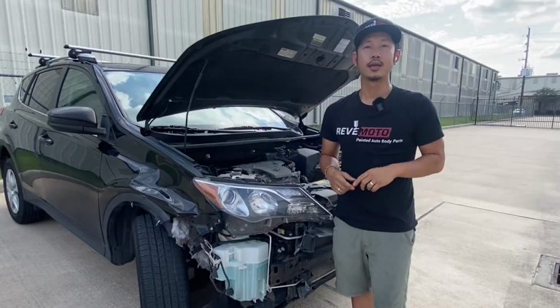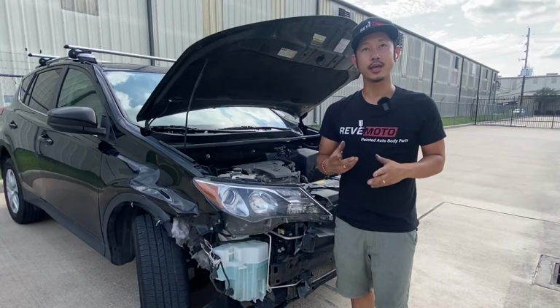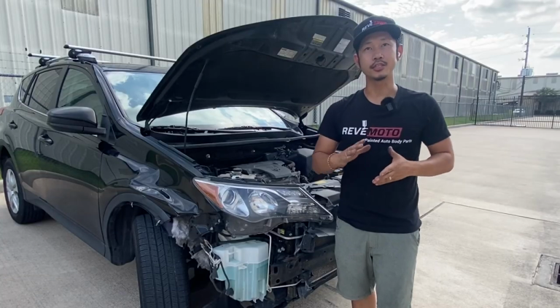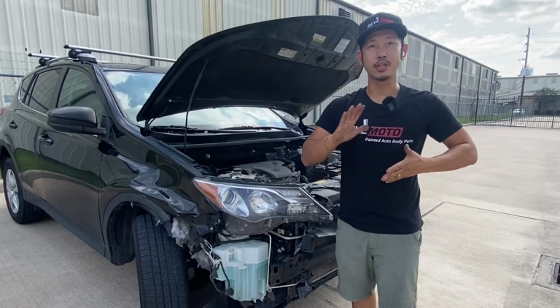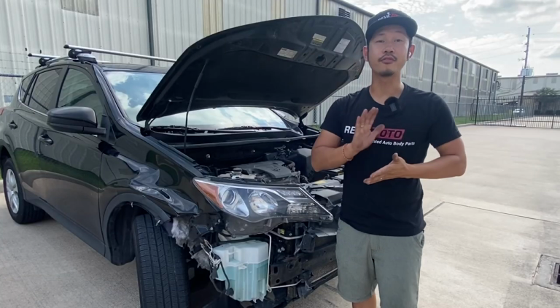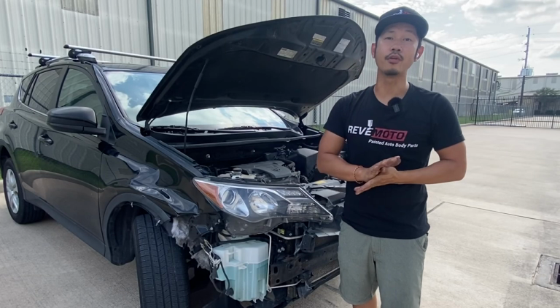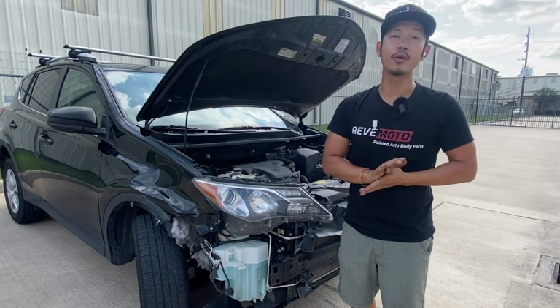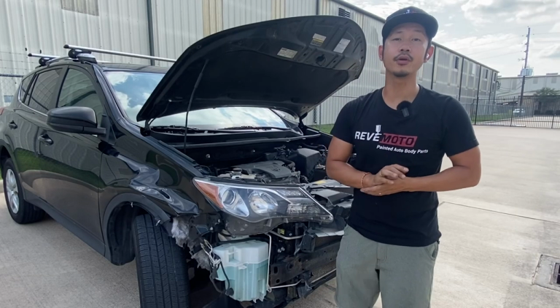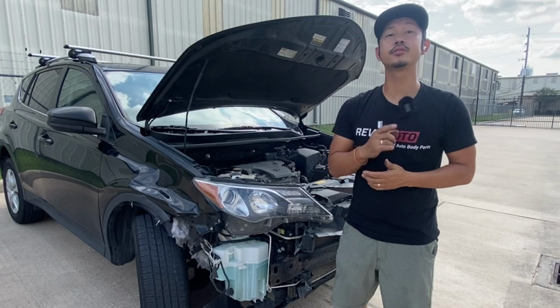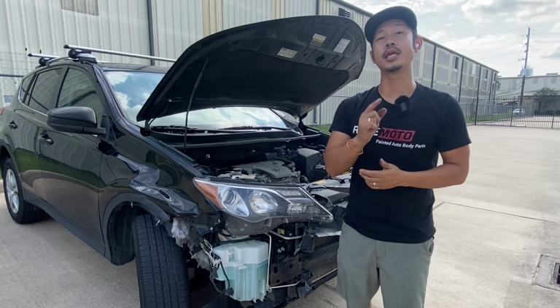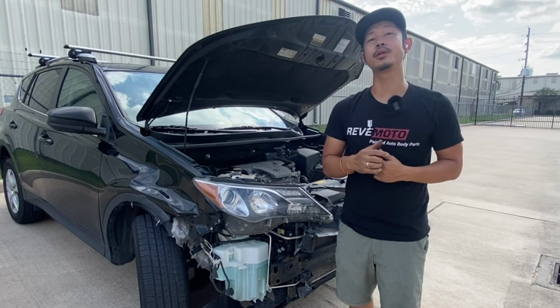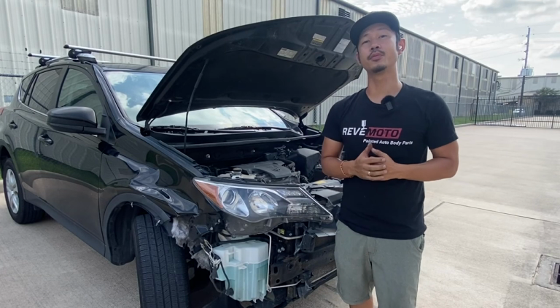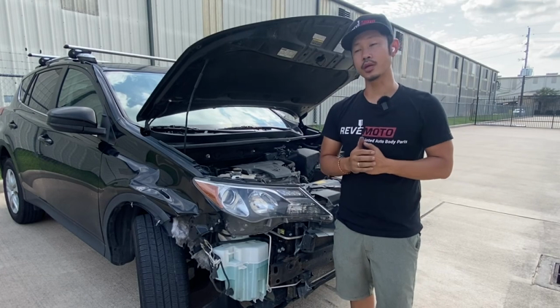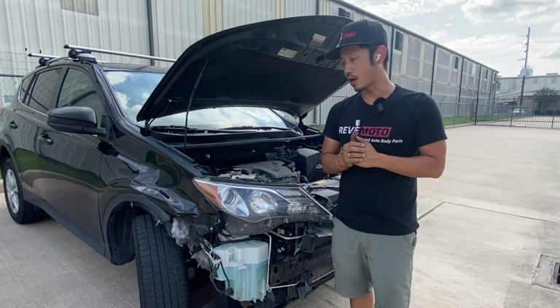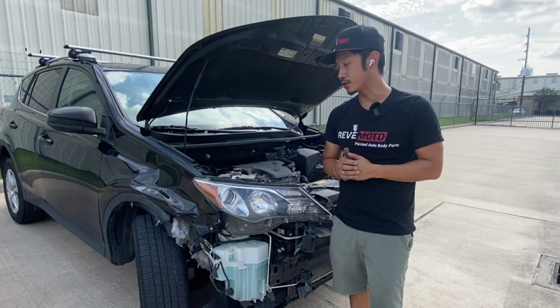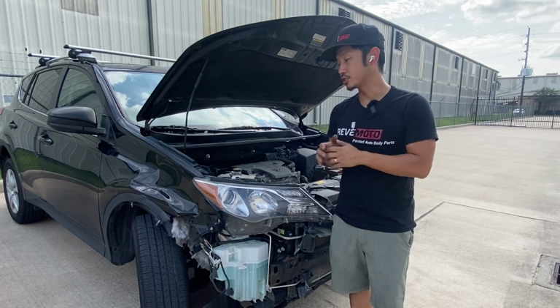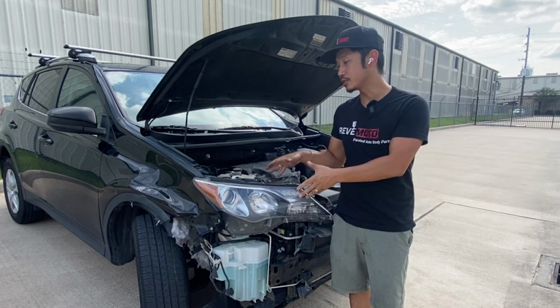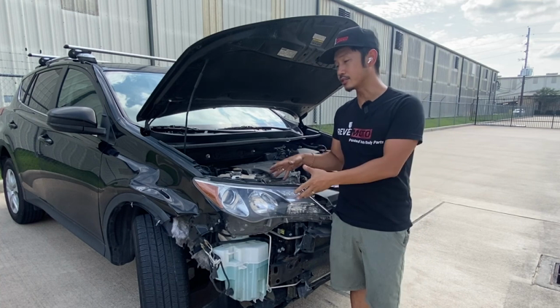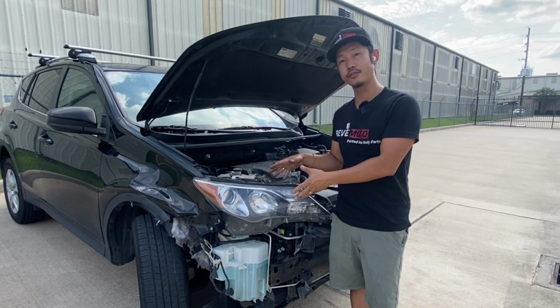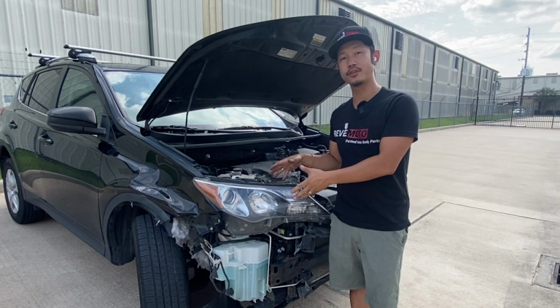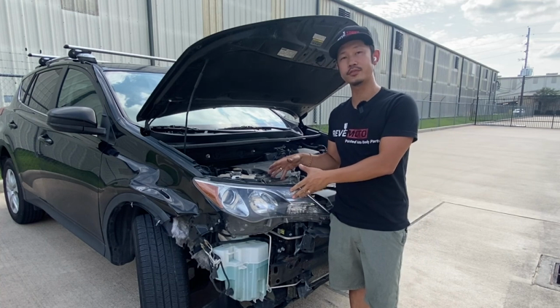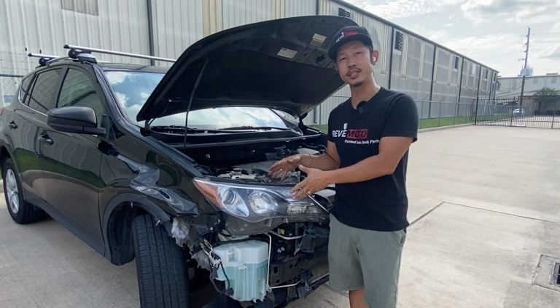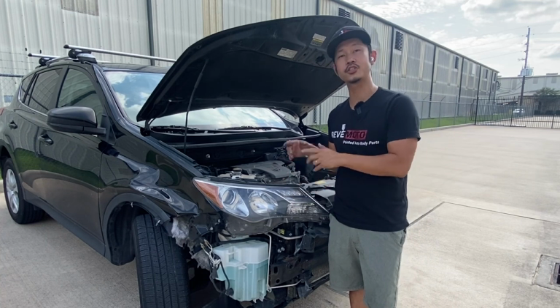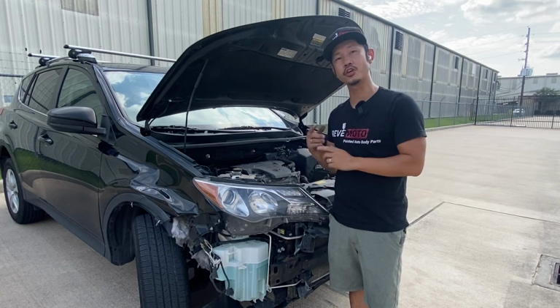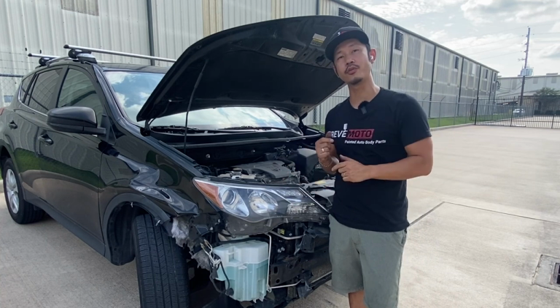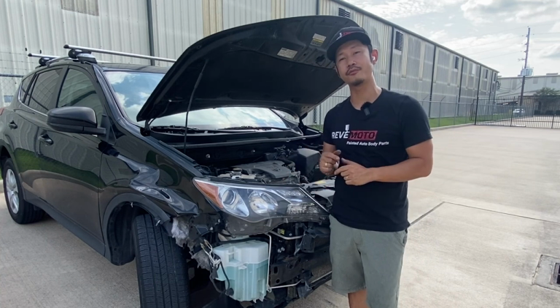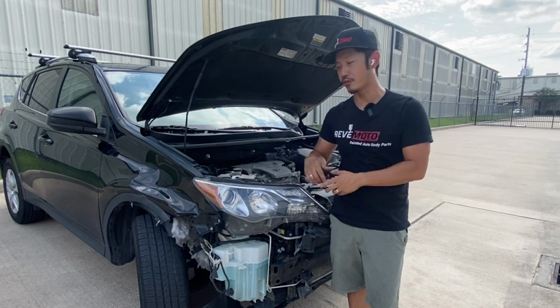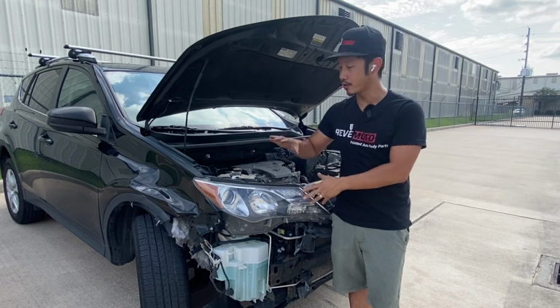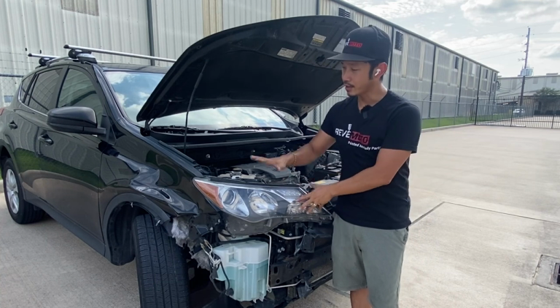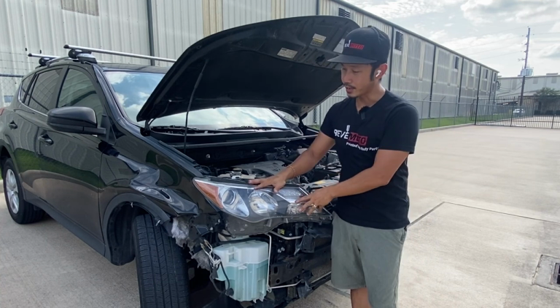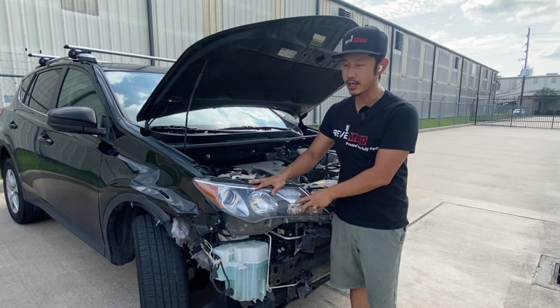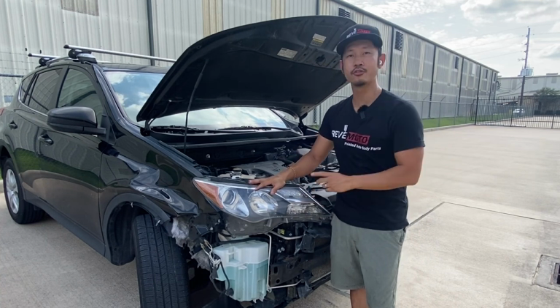Hey guys, welcome to Red Motel. Today we're going to be working on this headlight removal, which is the AeroVan headlight.